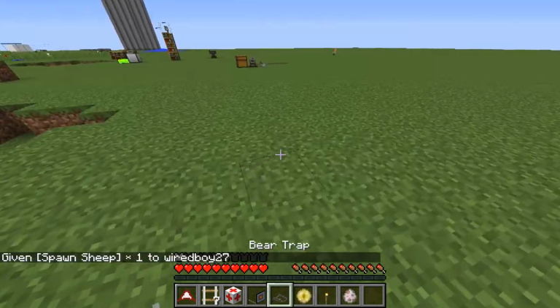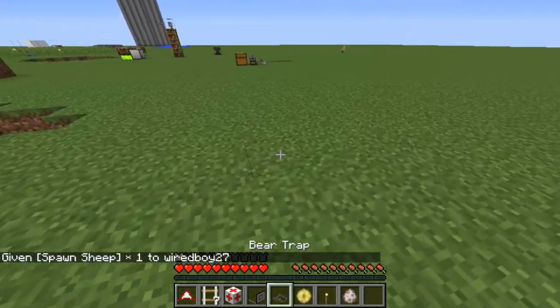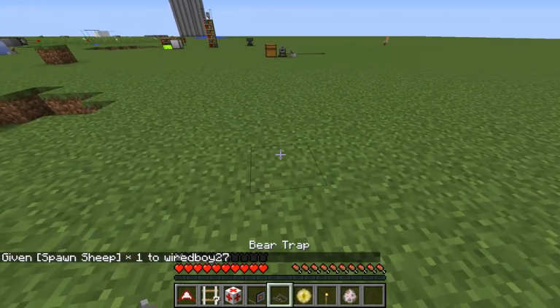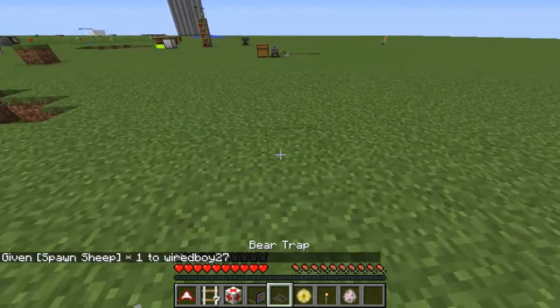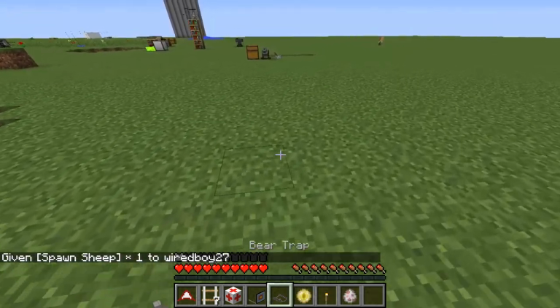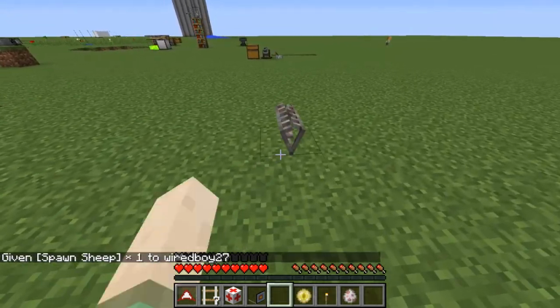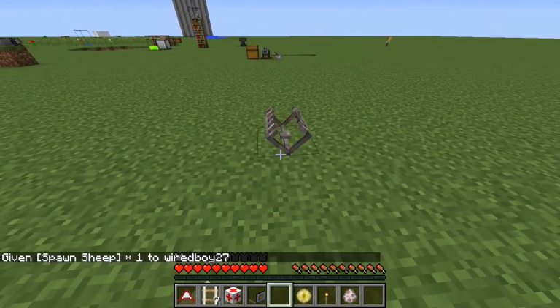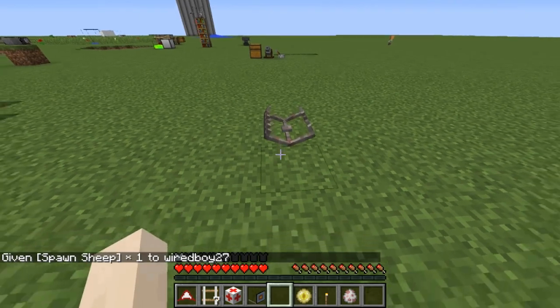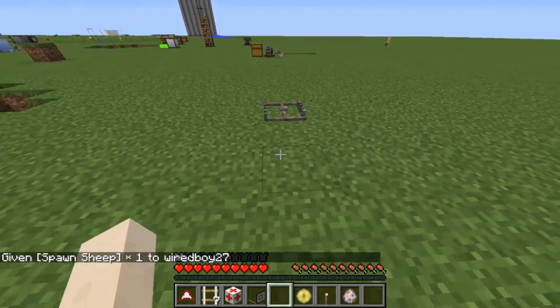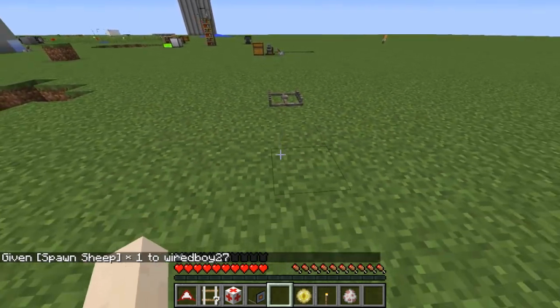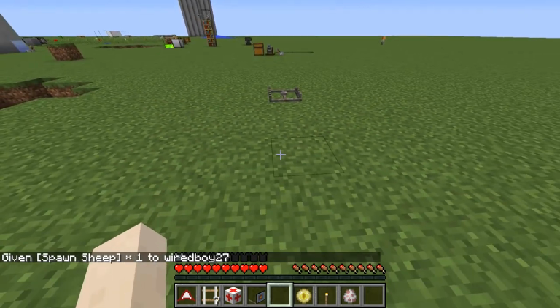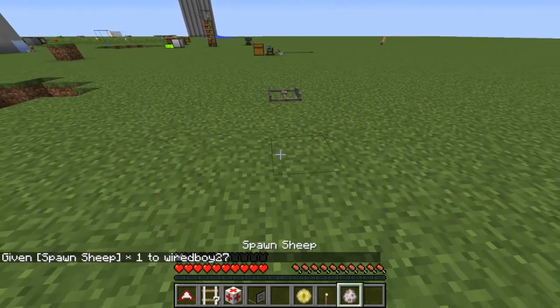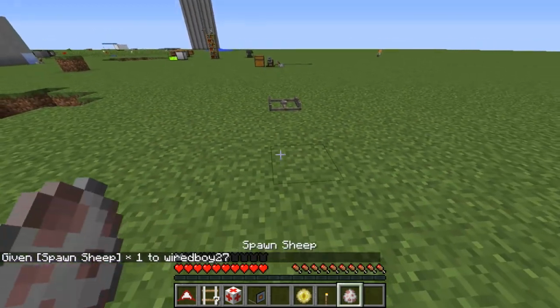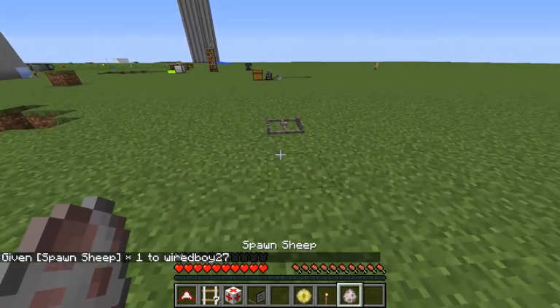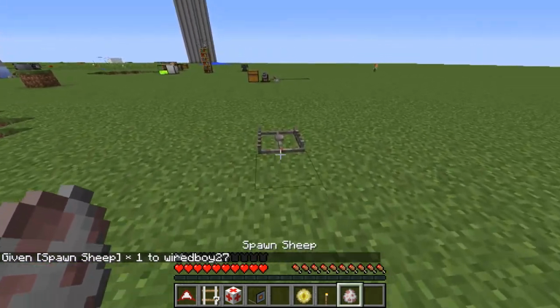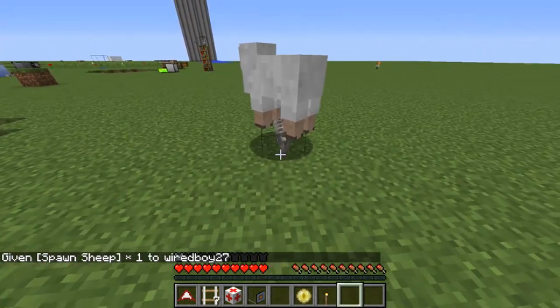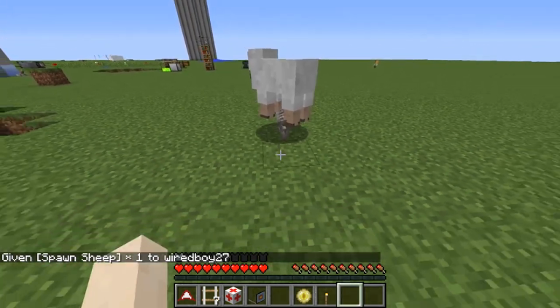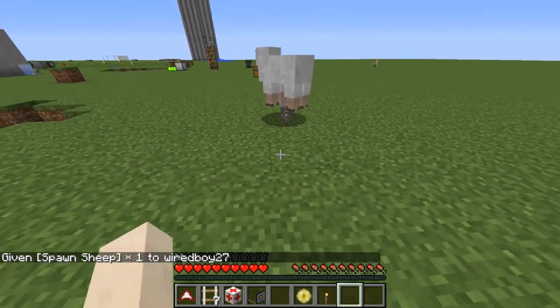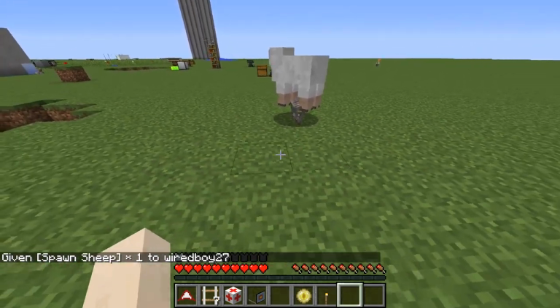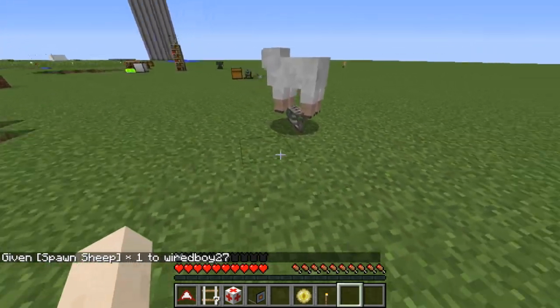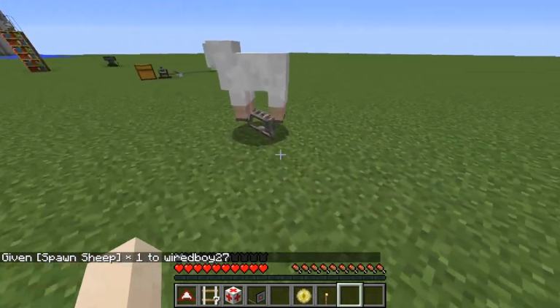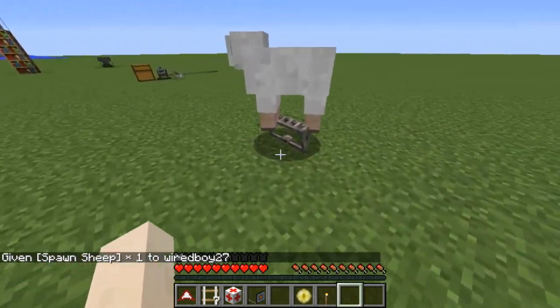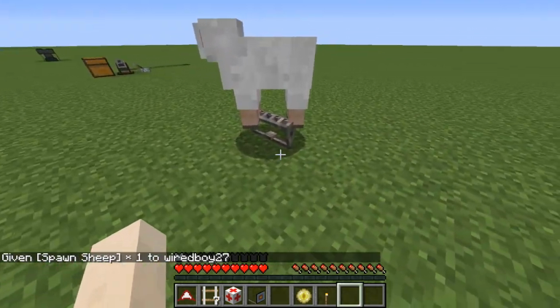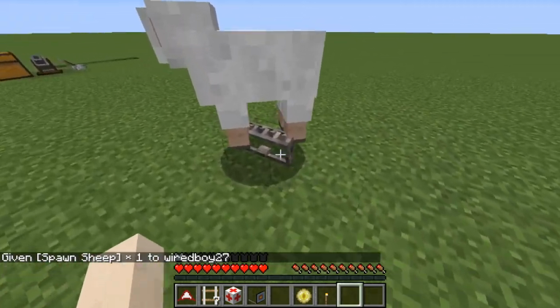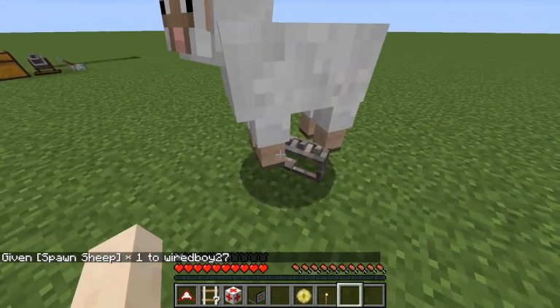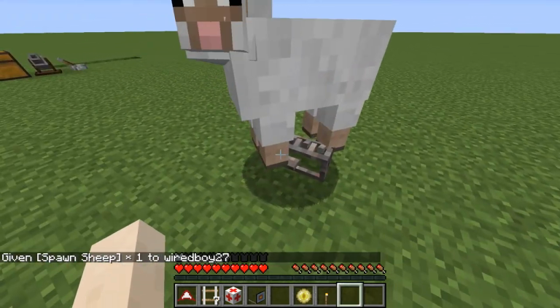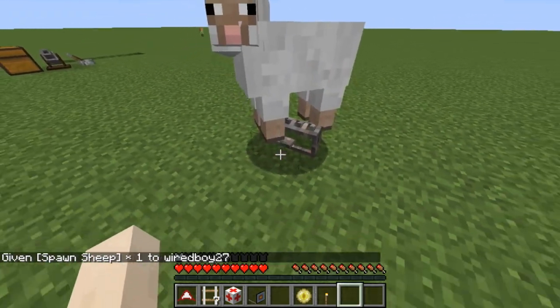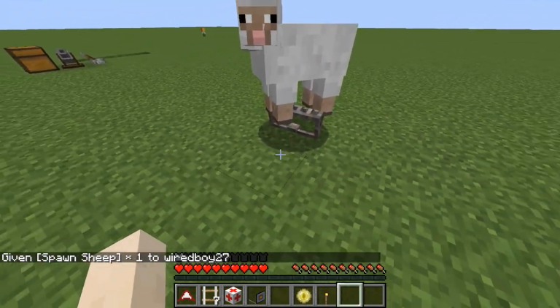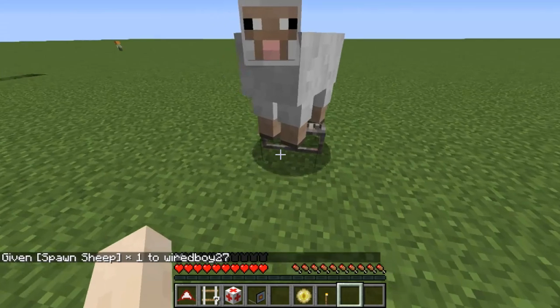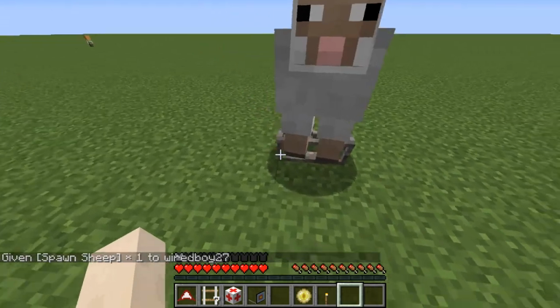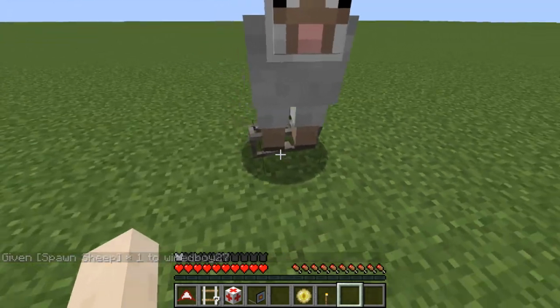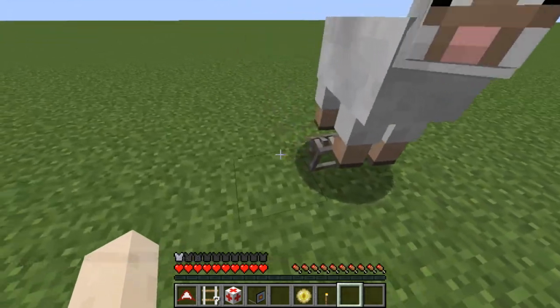Here we have a bear trap. We place the bear trap and it'll open up. You can see immediately when a mob walks over it, it's unable to move.